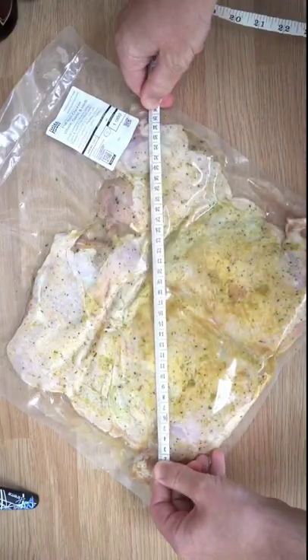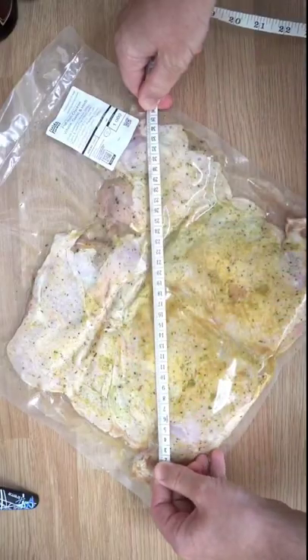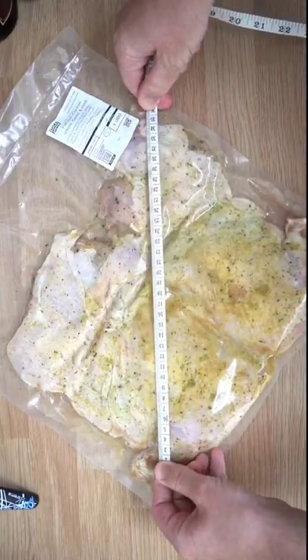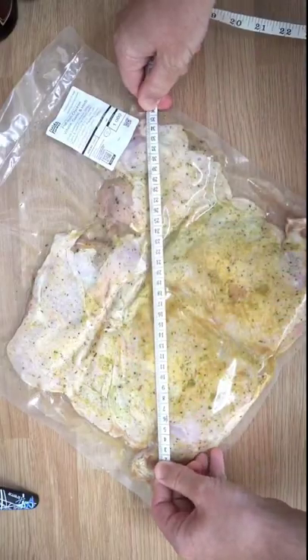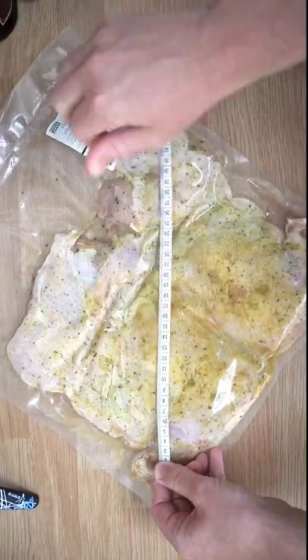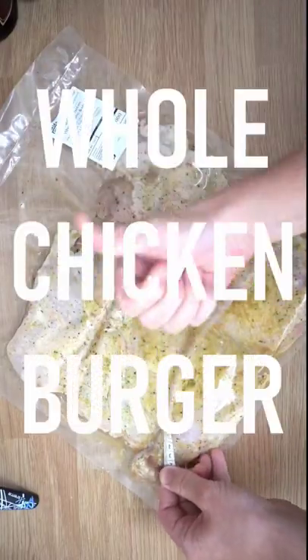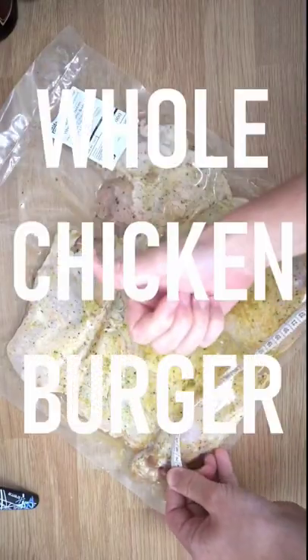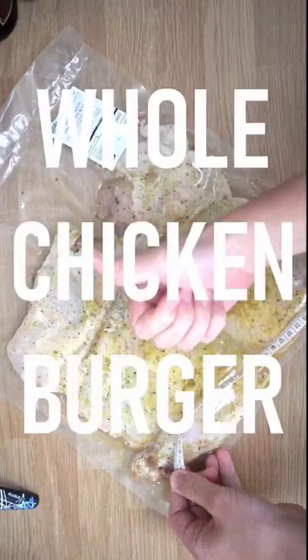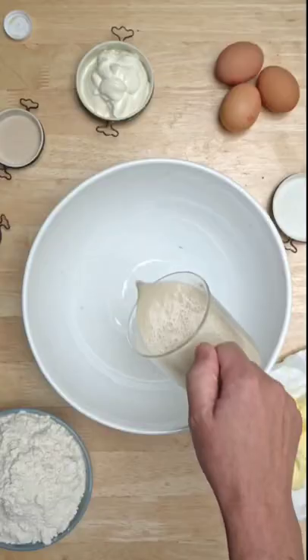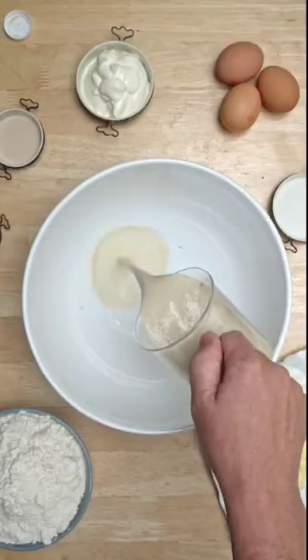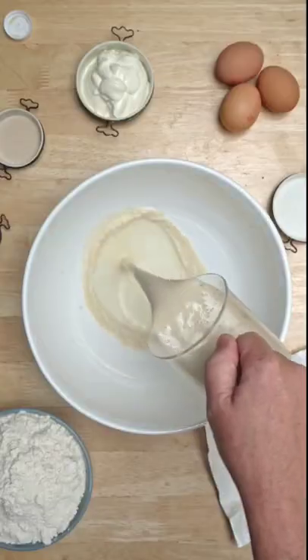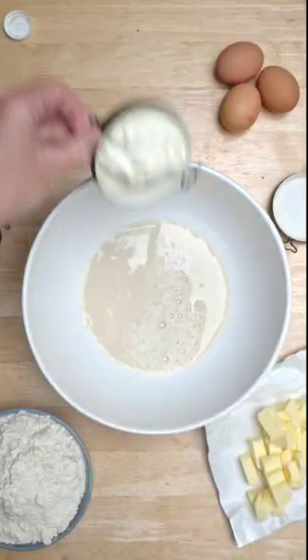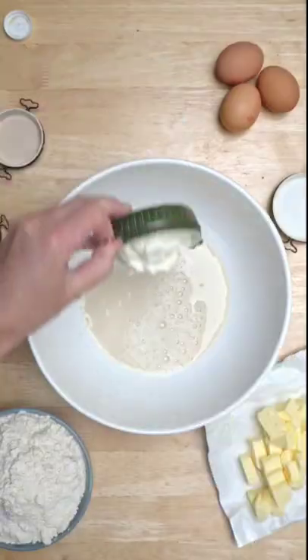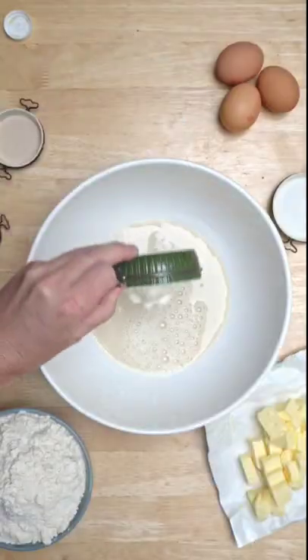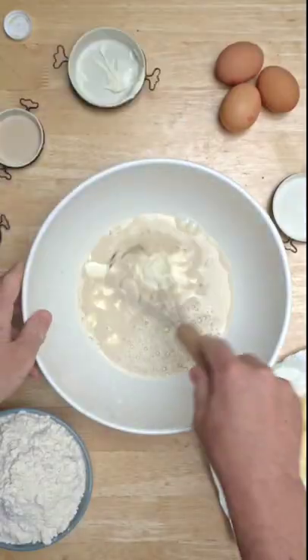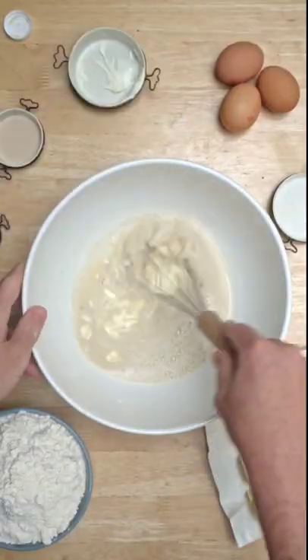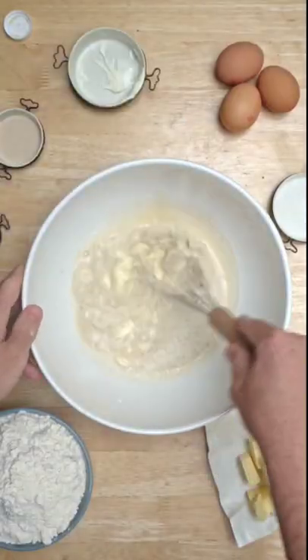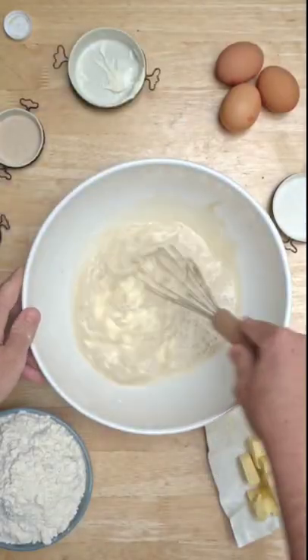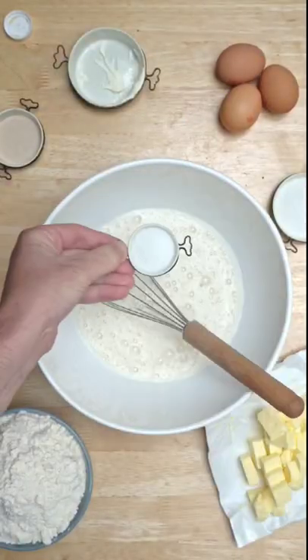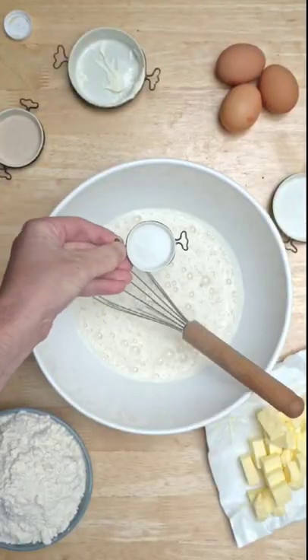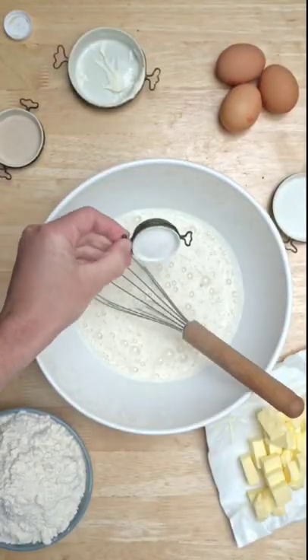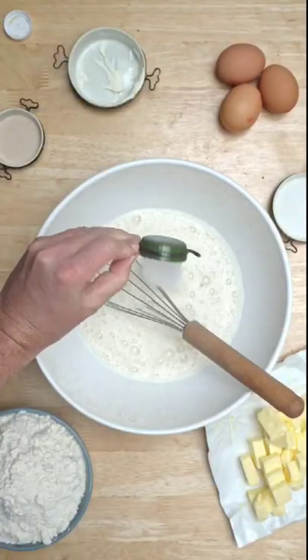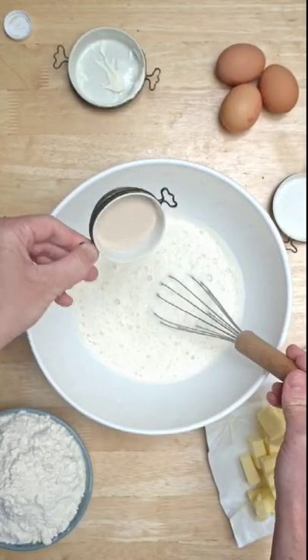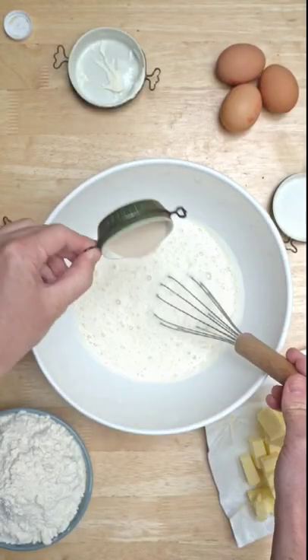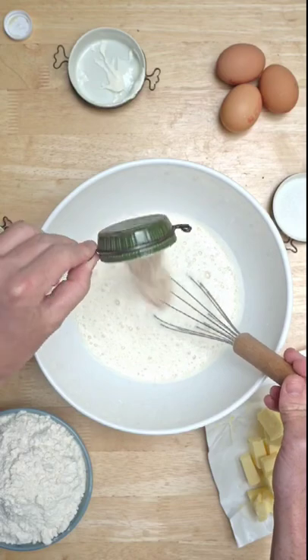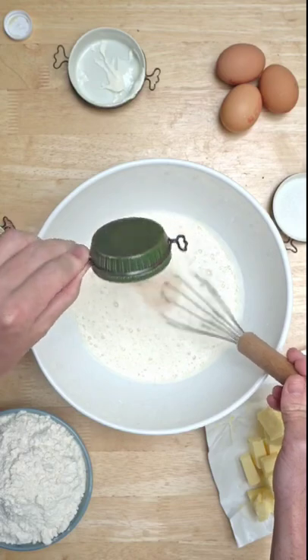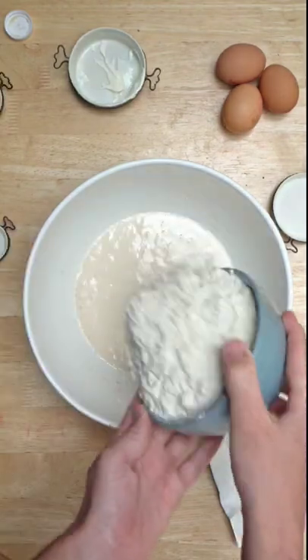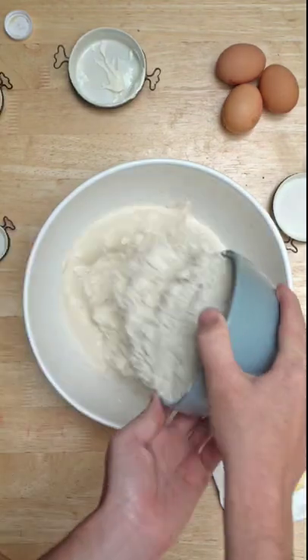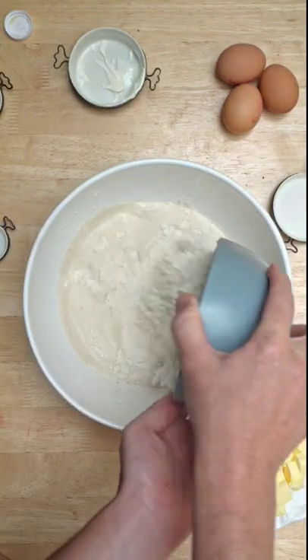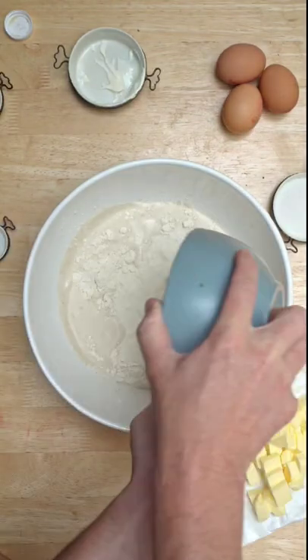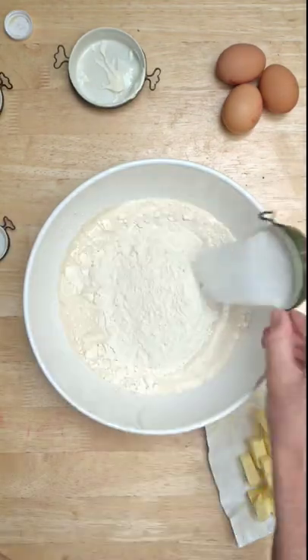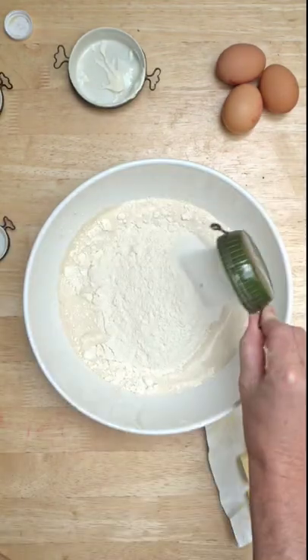Get your tape measure out — here is a whole chicken burger made with, yes, a whole deboned chicken.